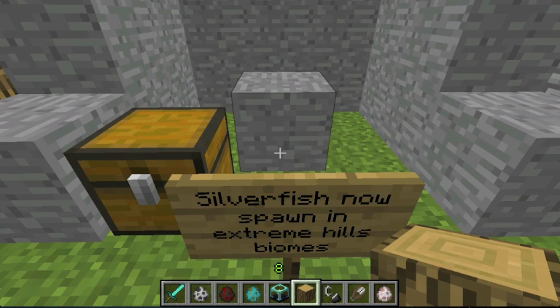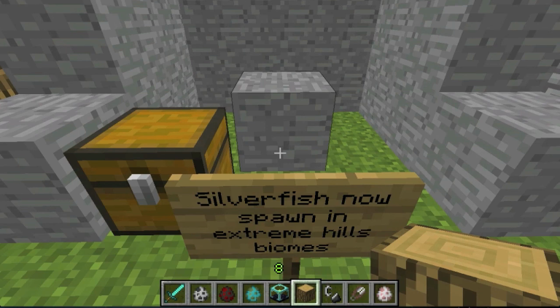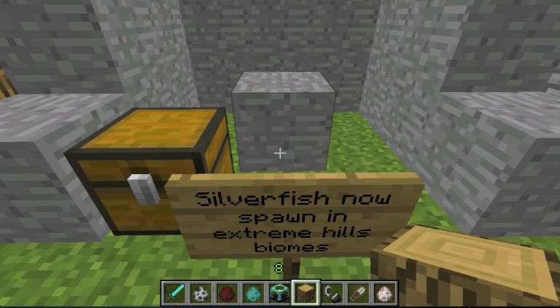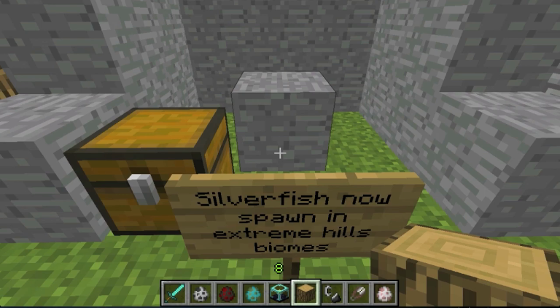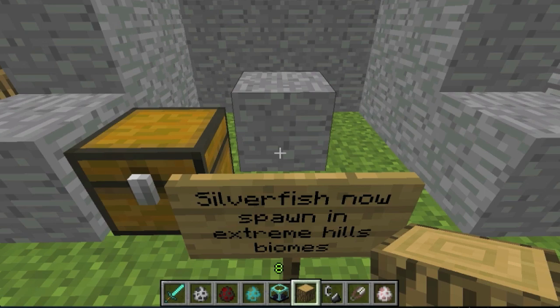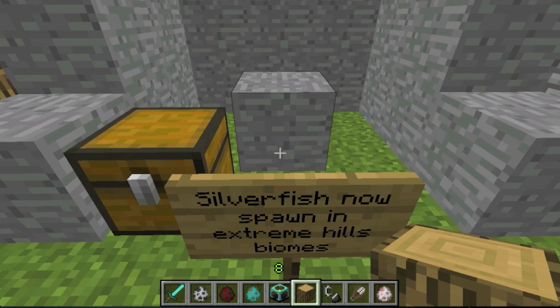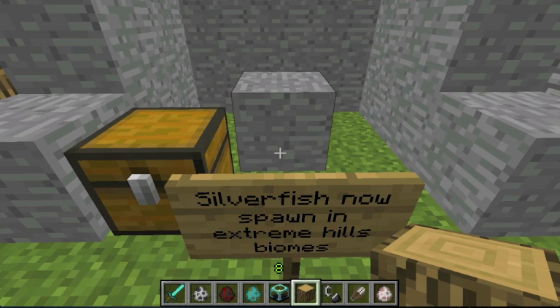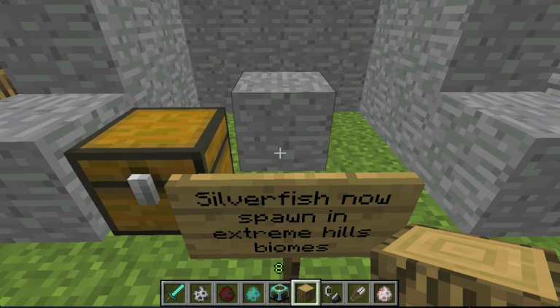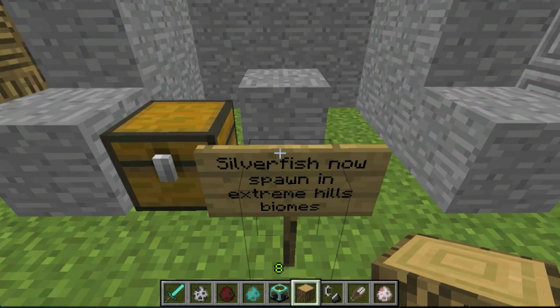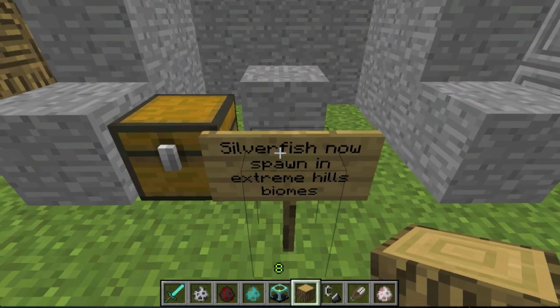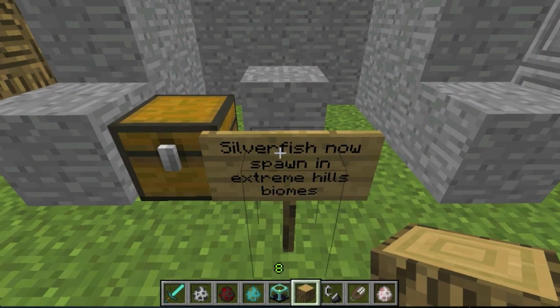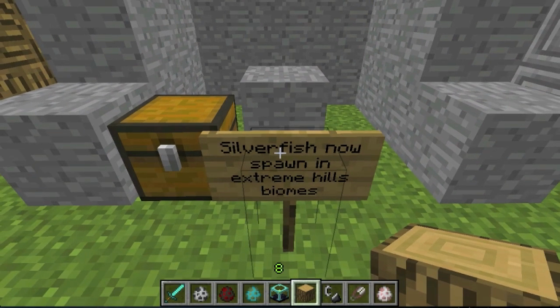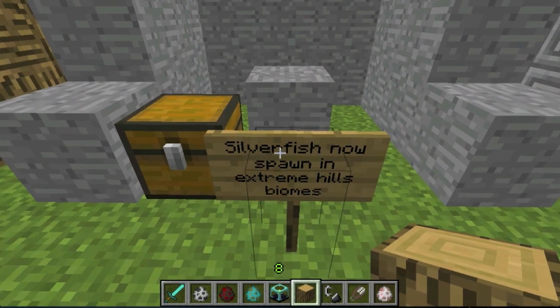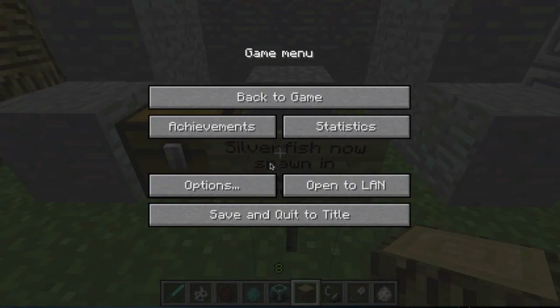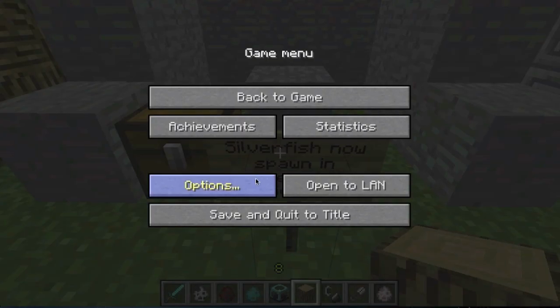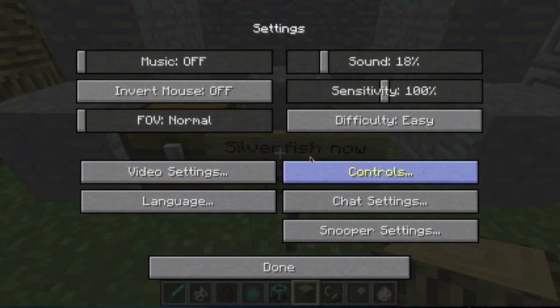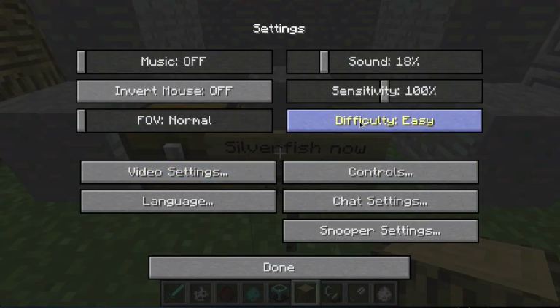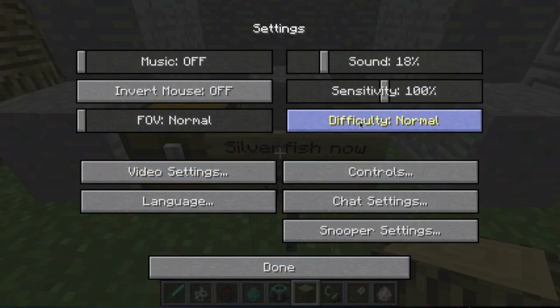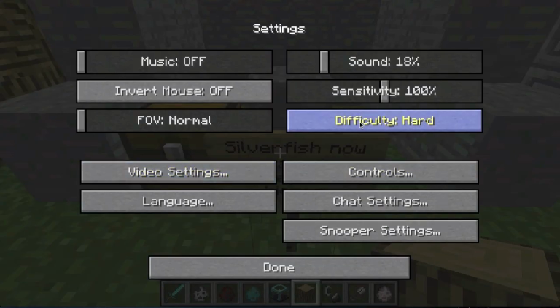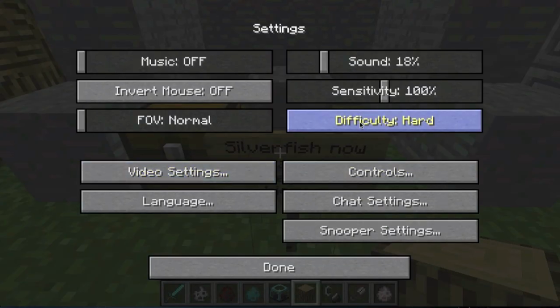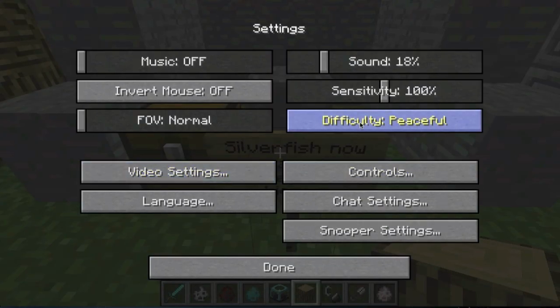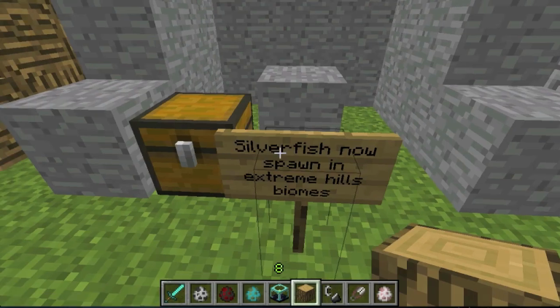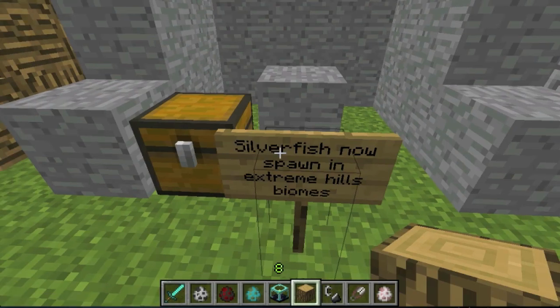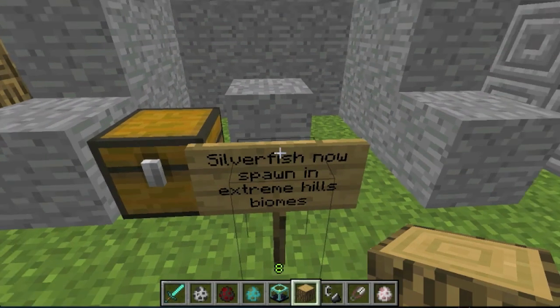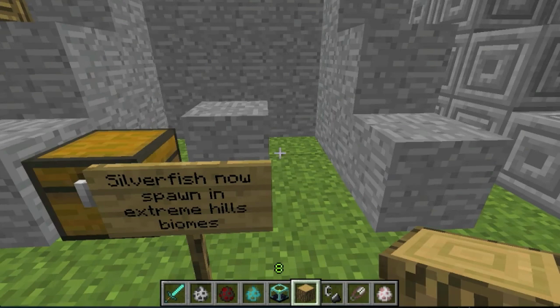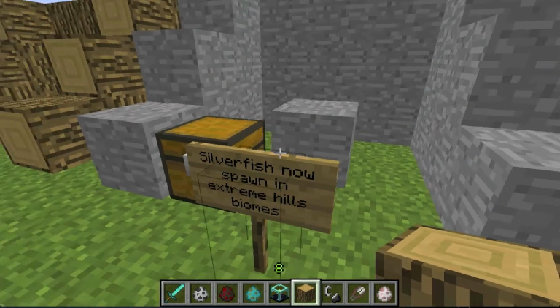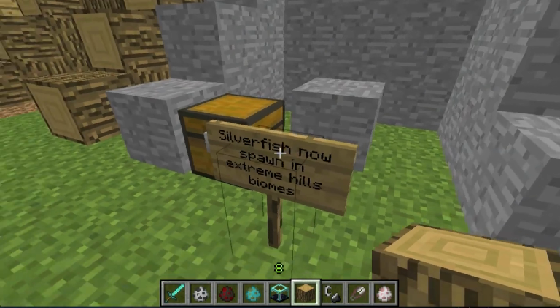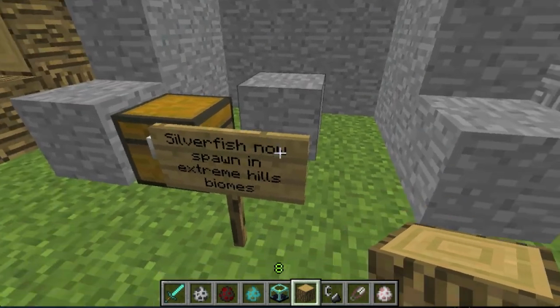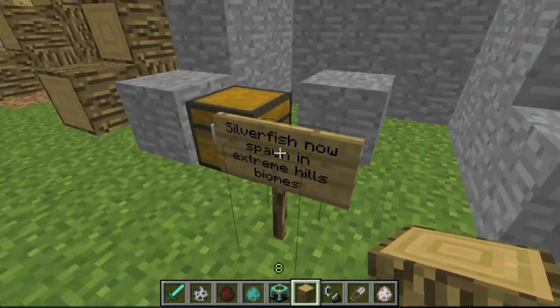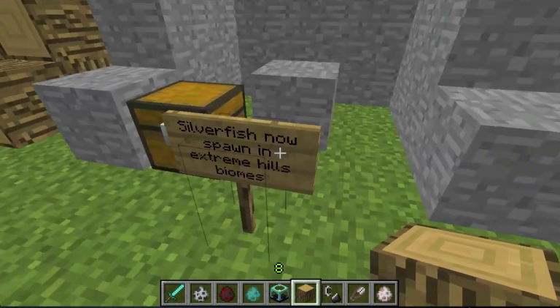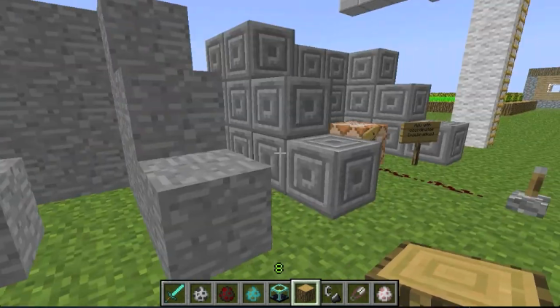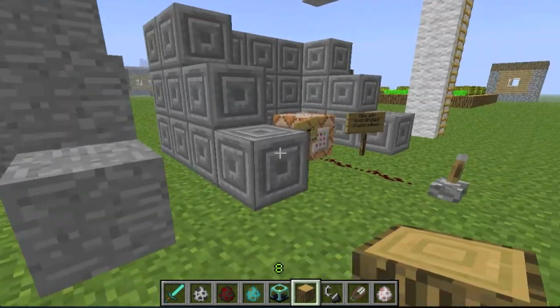Silverfish blocks will now spawn naturally in the wild, but only in the extreme hills biomes.